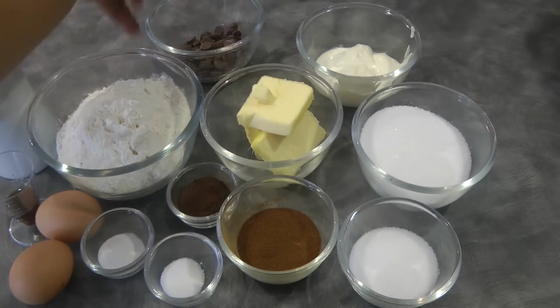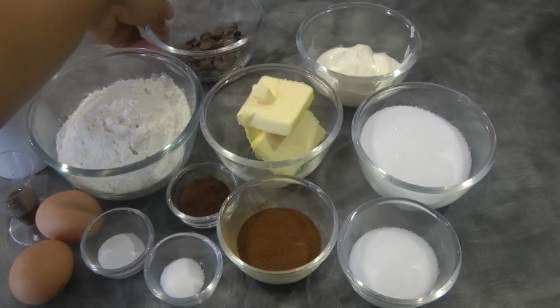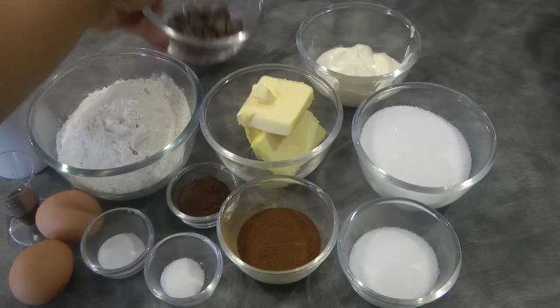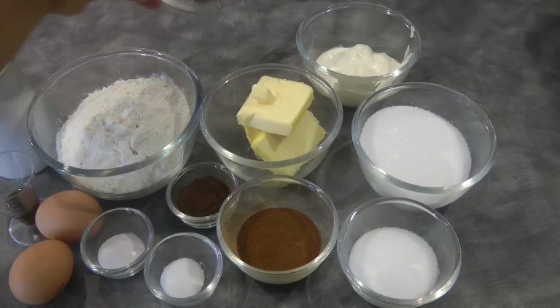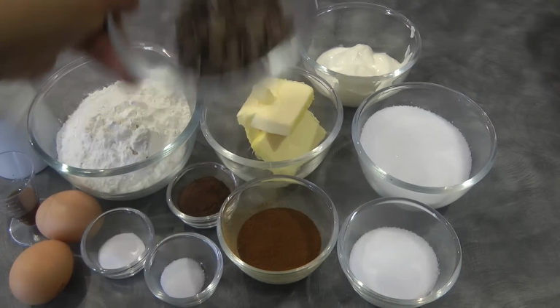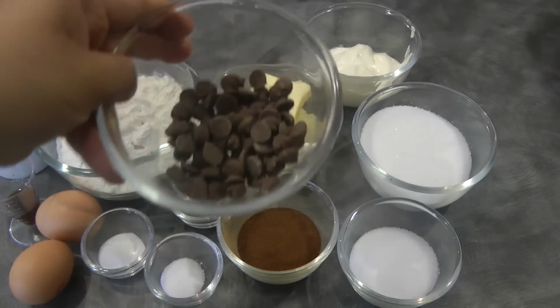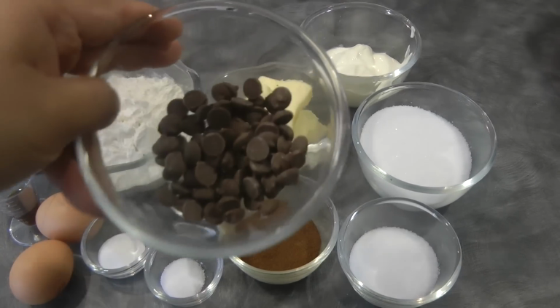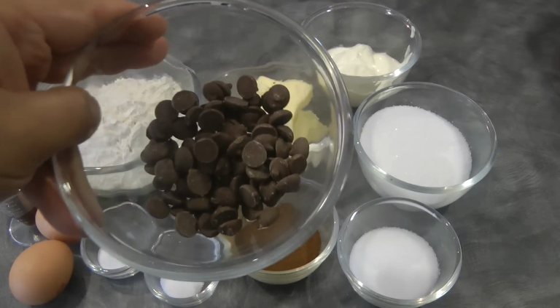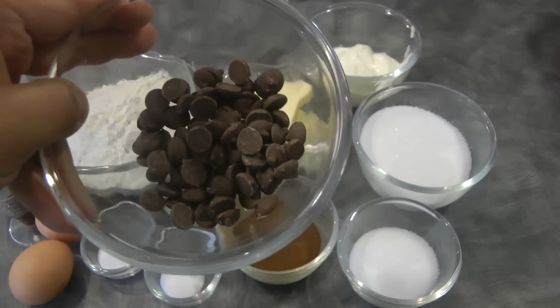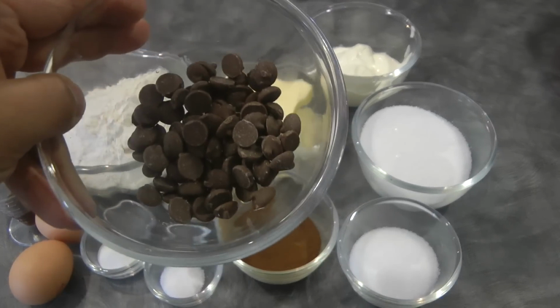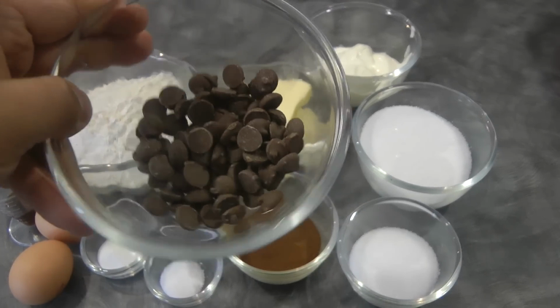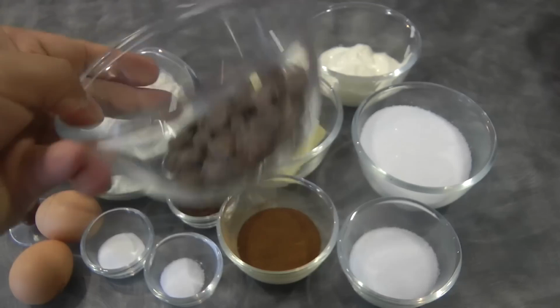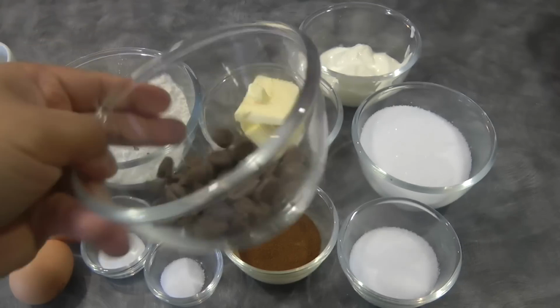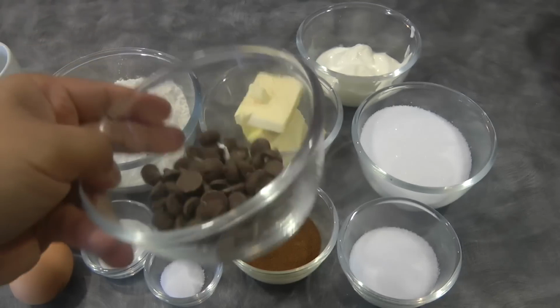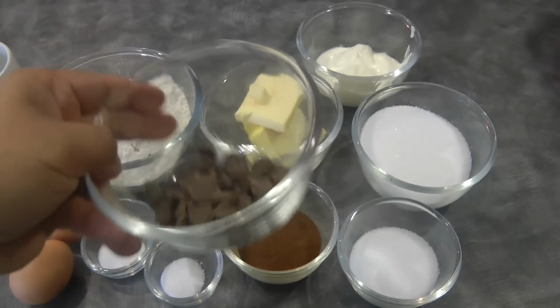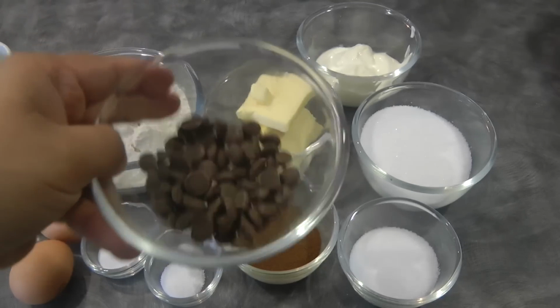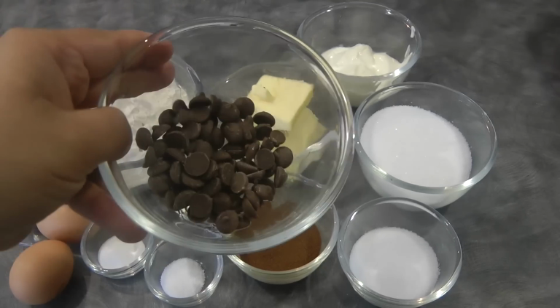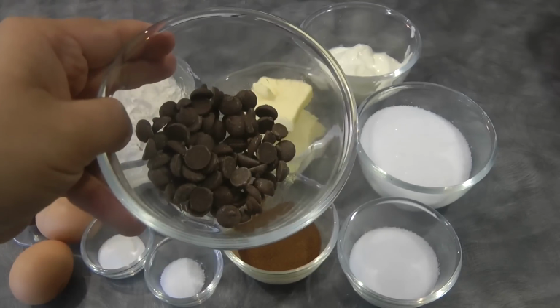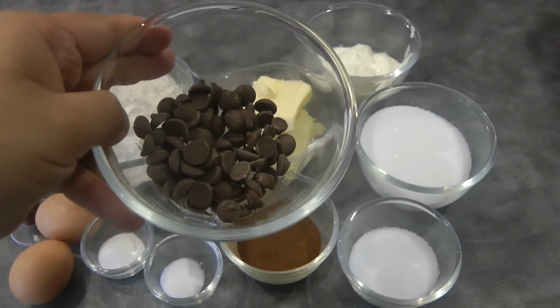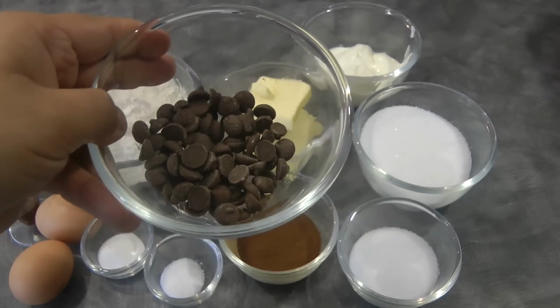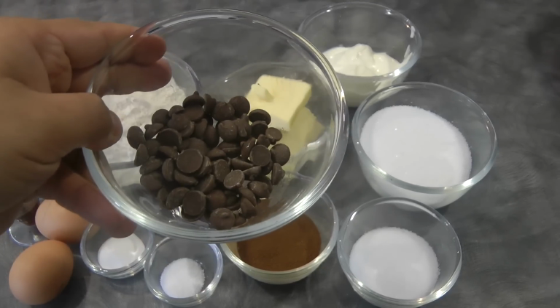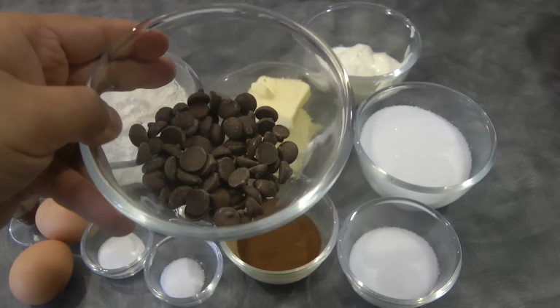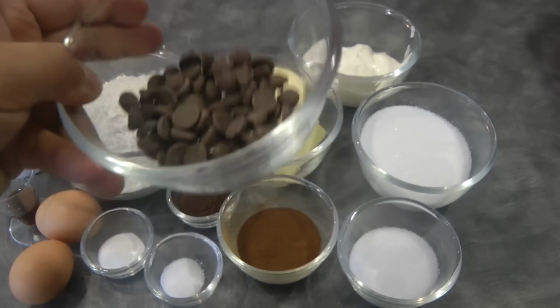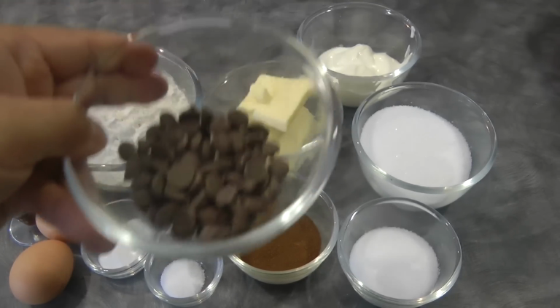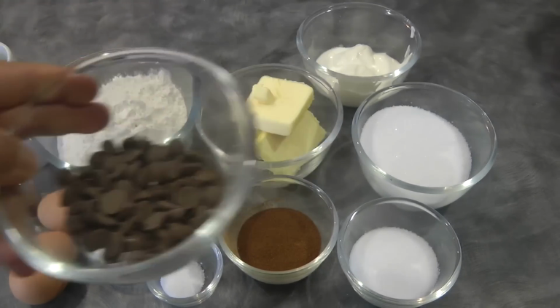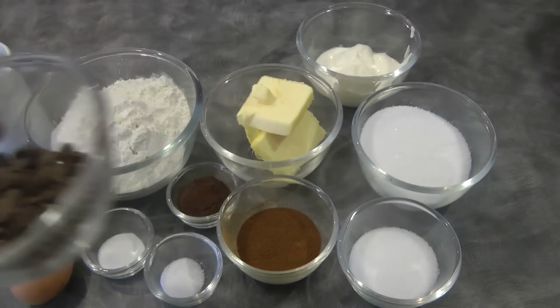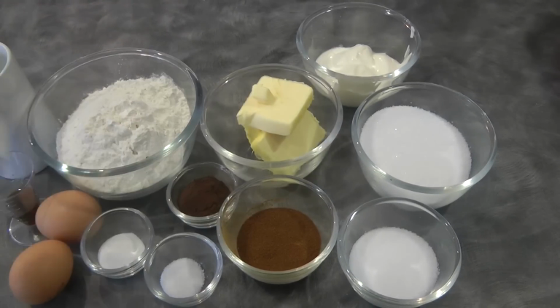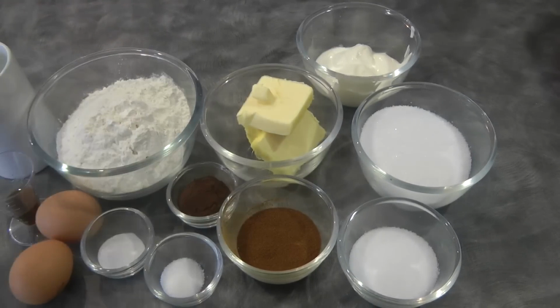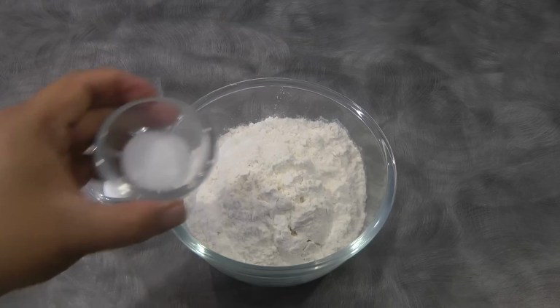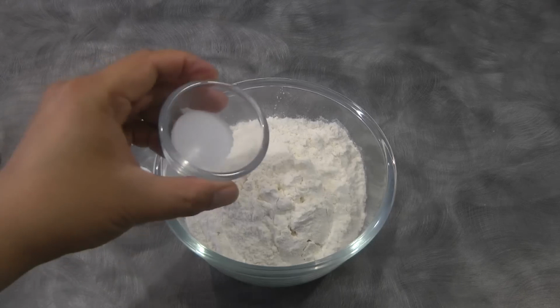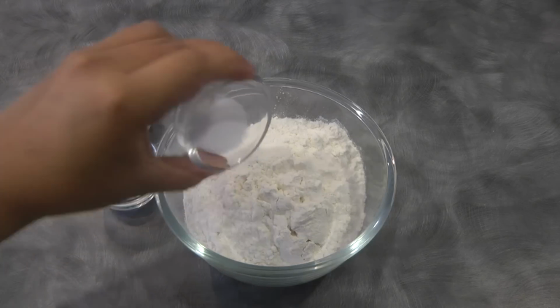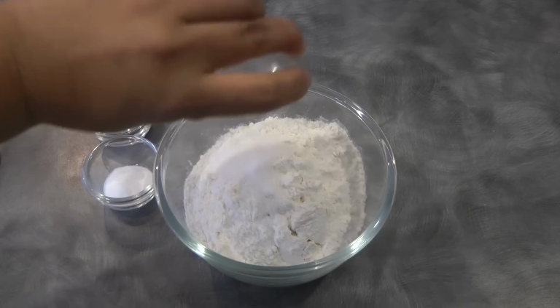Four tablespoons of sour cream, and one fourth cup of chocolate chips — but this is optional, you don't need to have this.